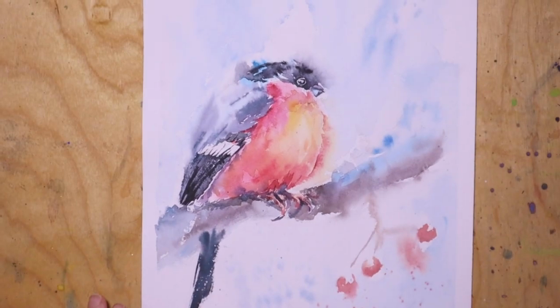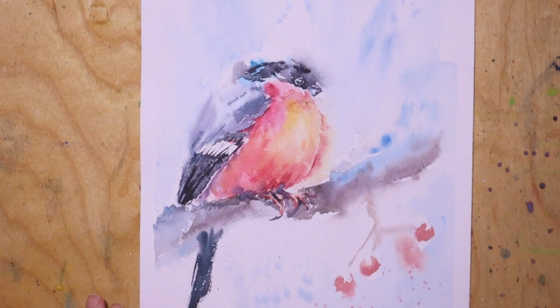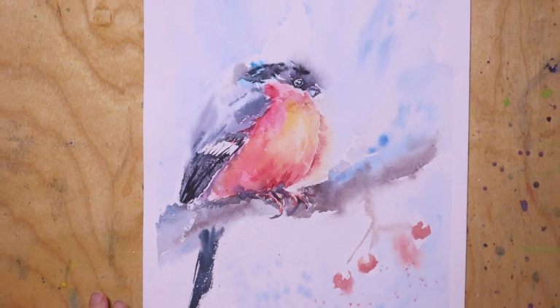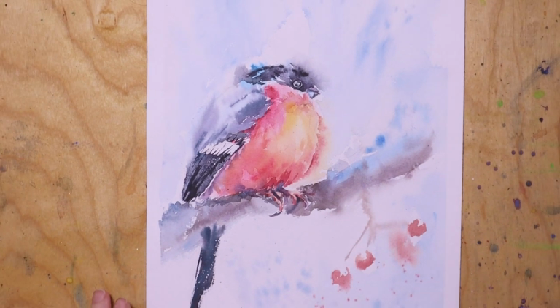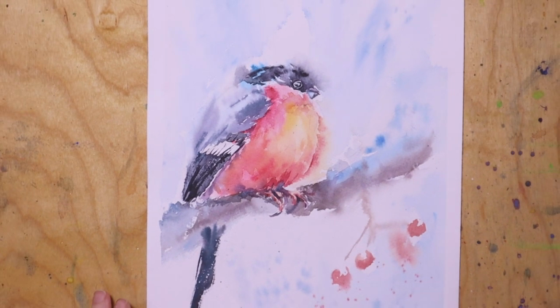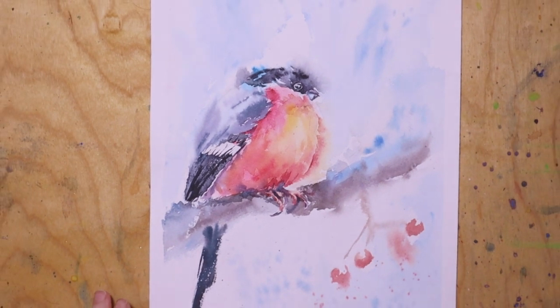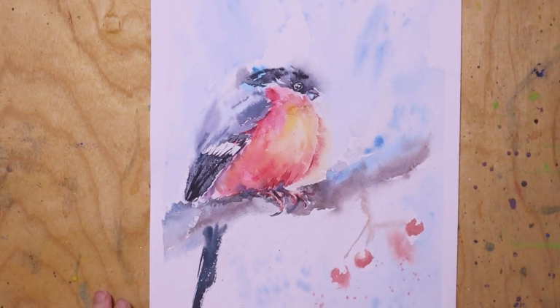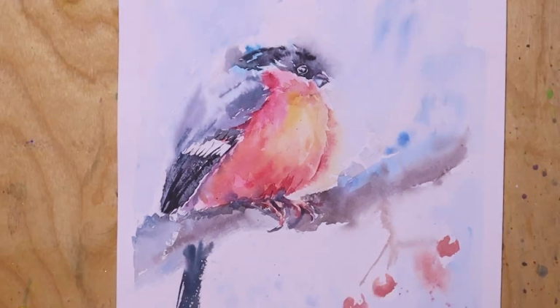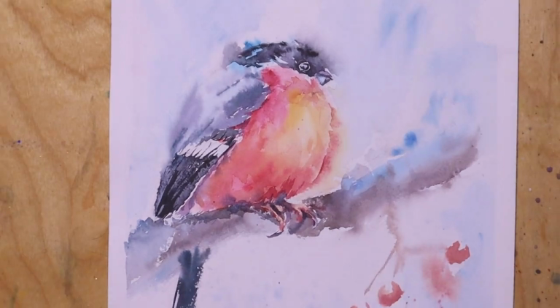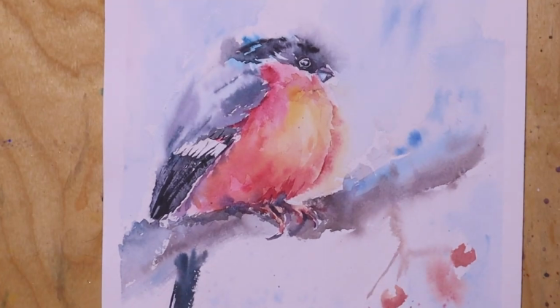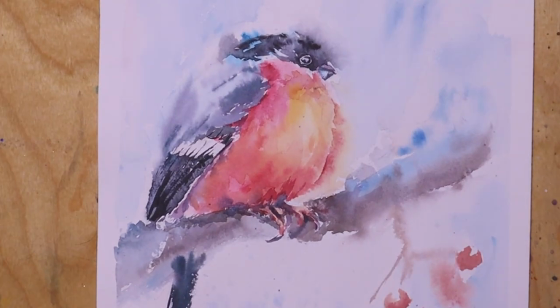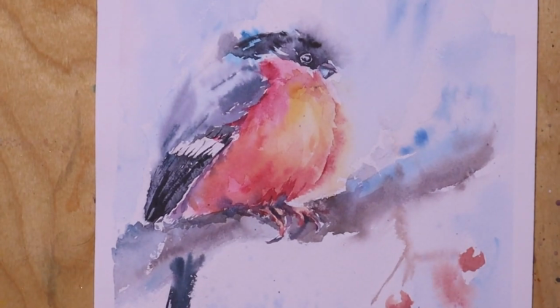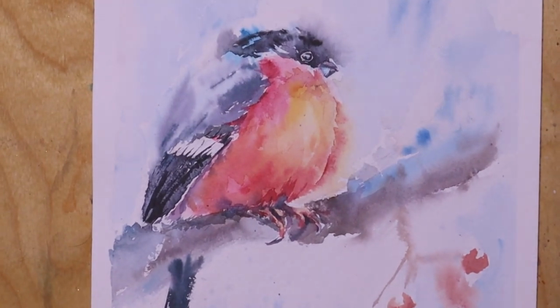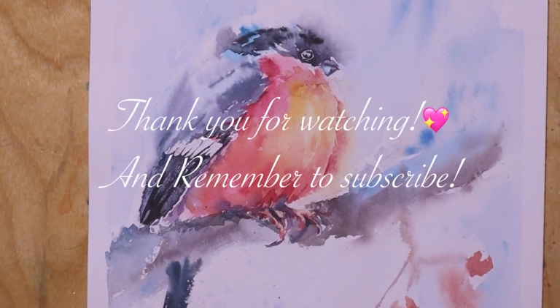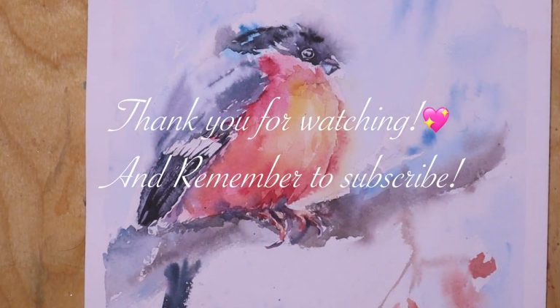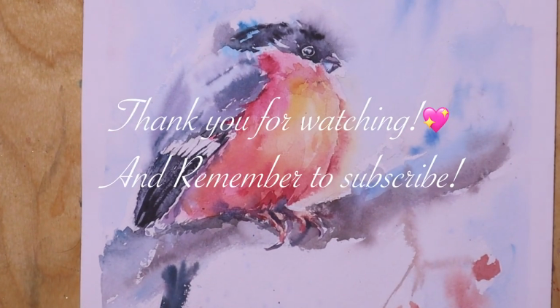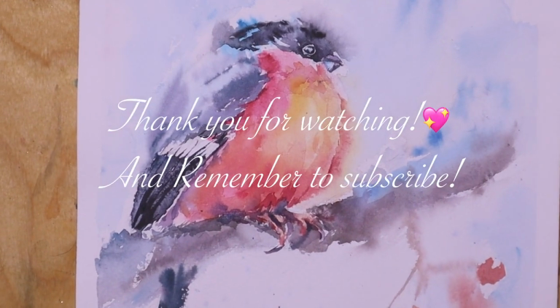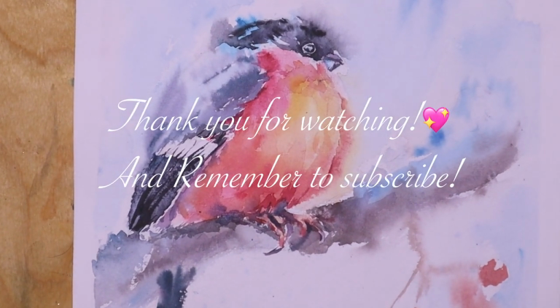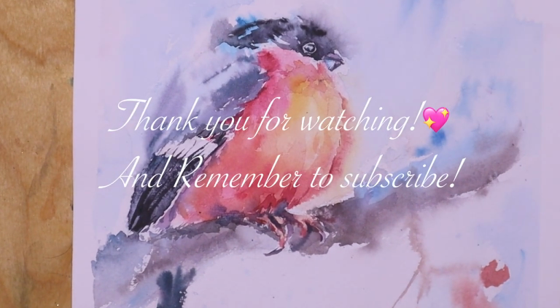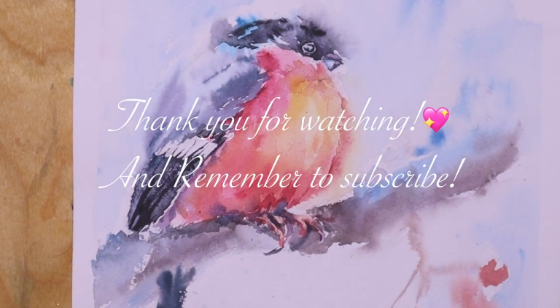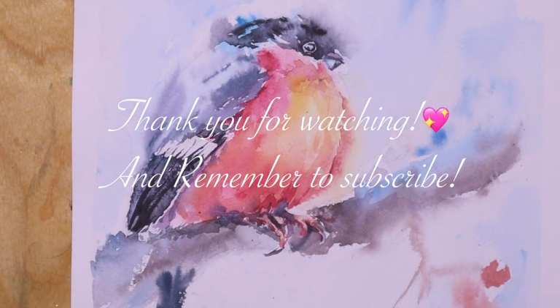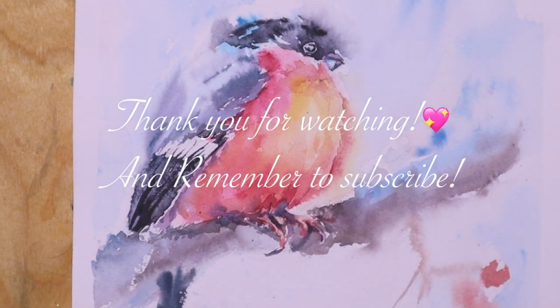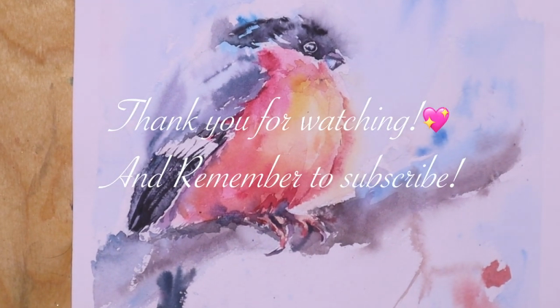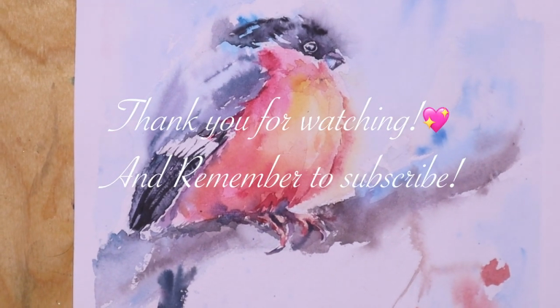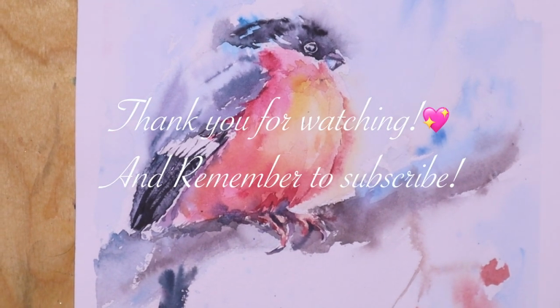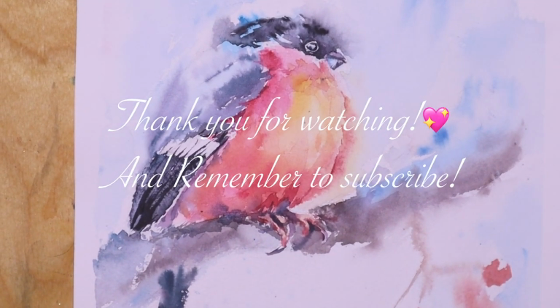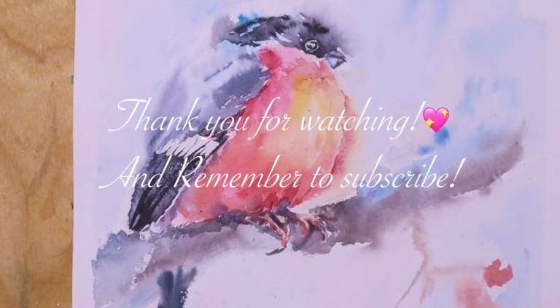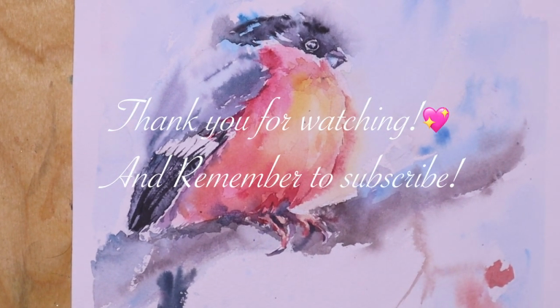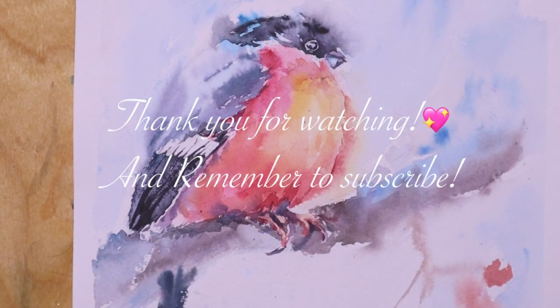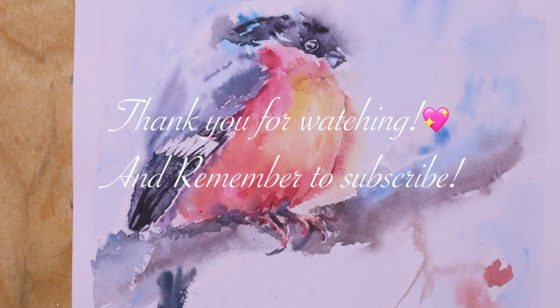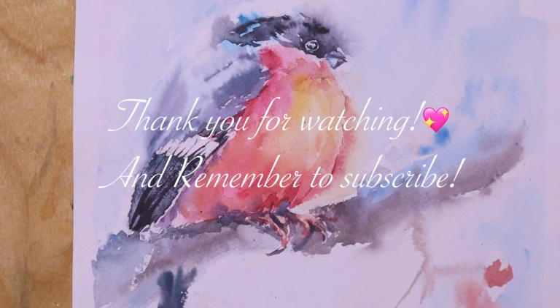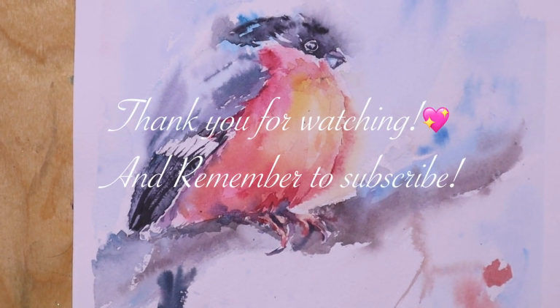Thank you very much for watching, and remember to subscribe to my channel. Bye!